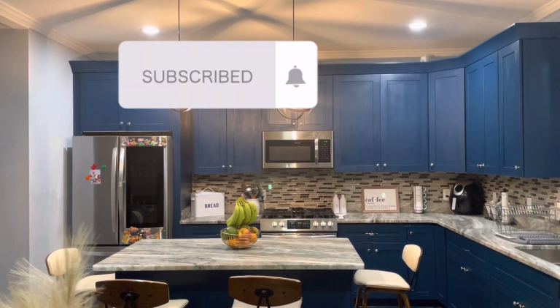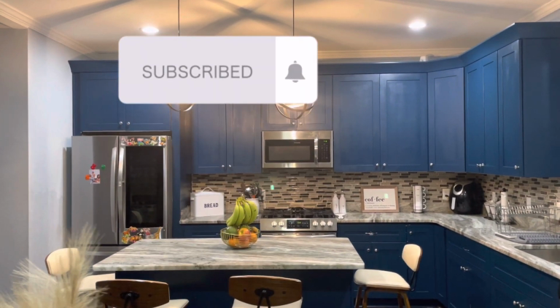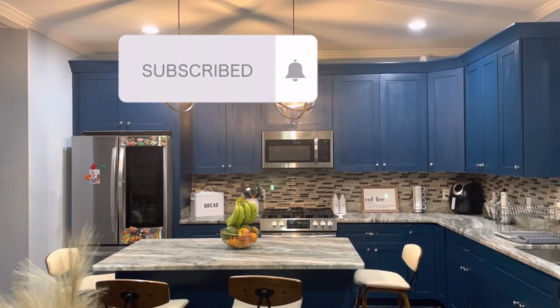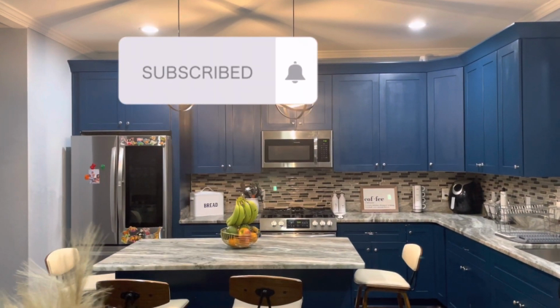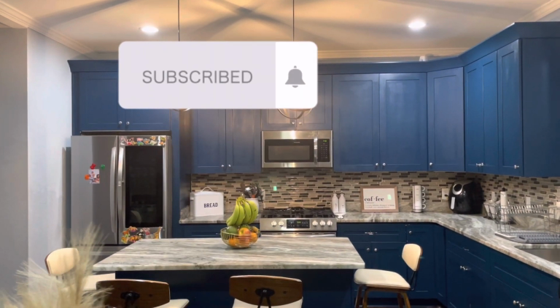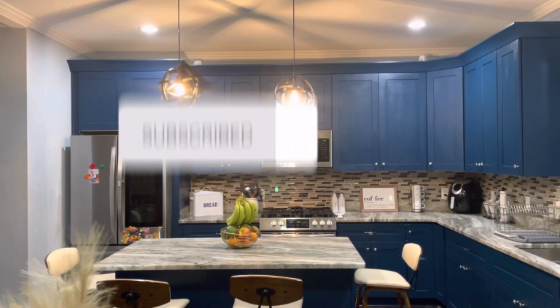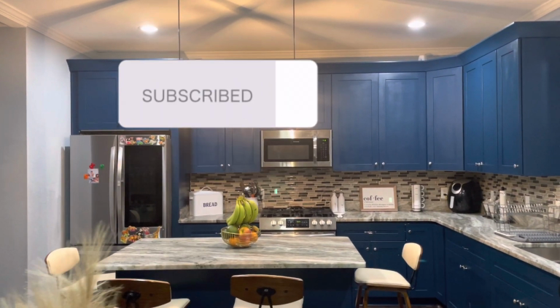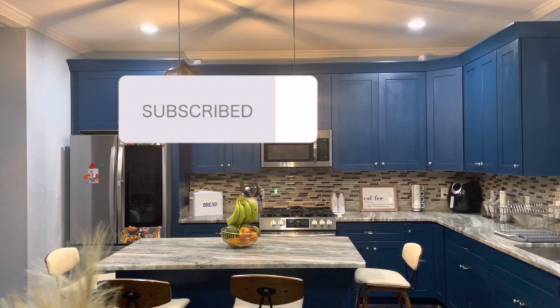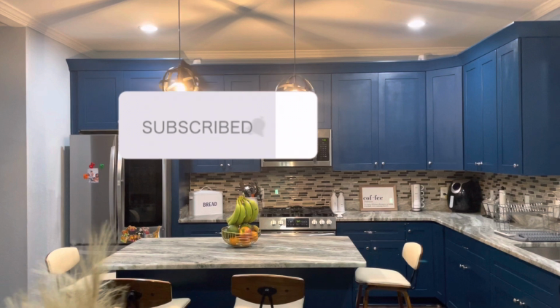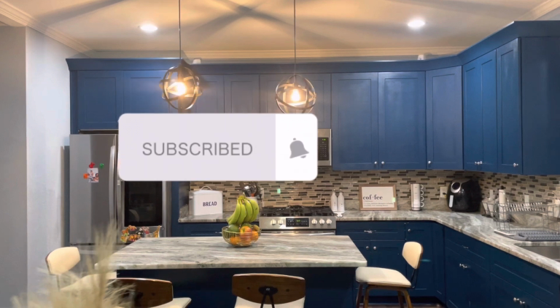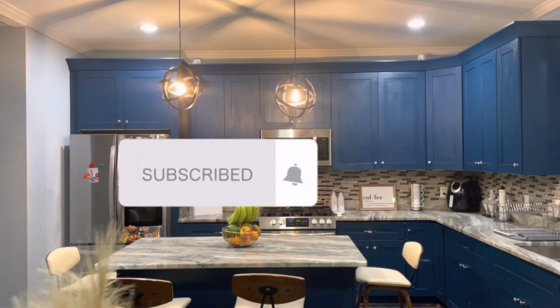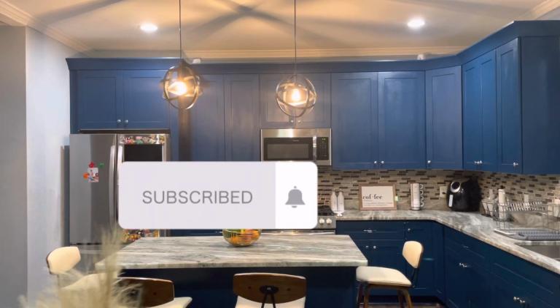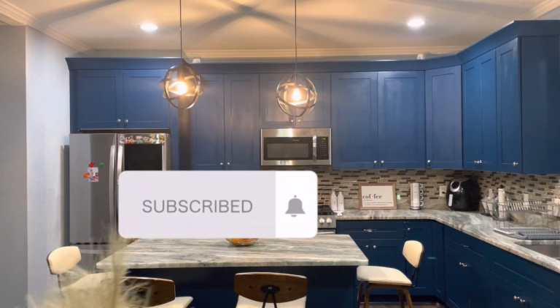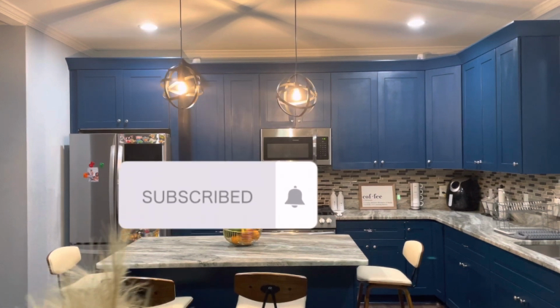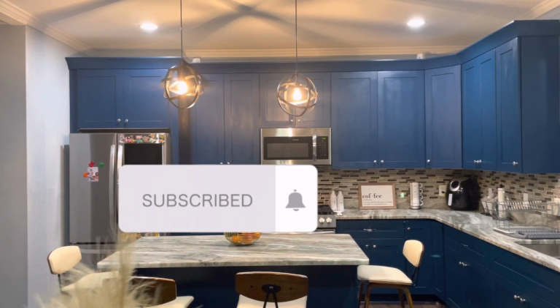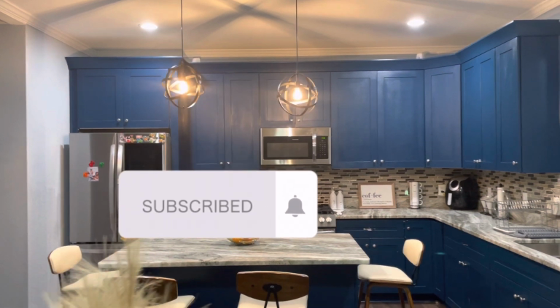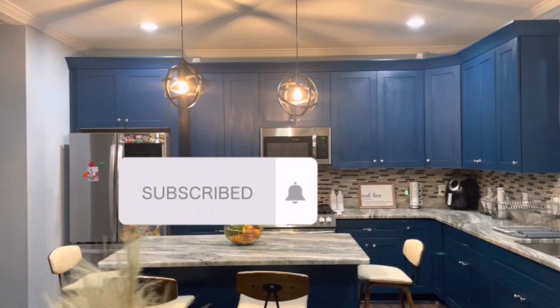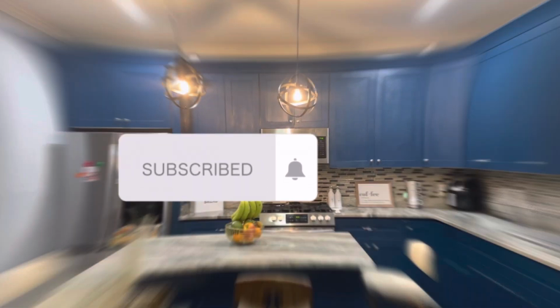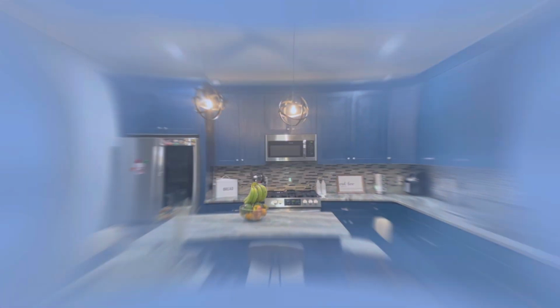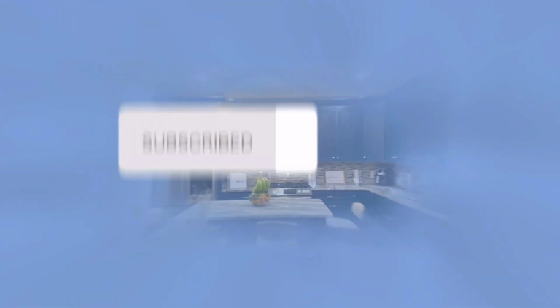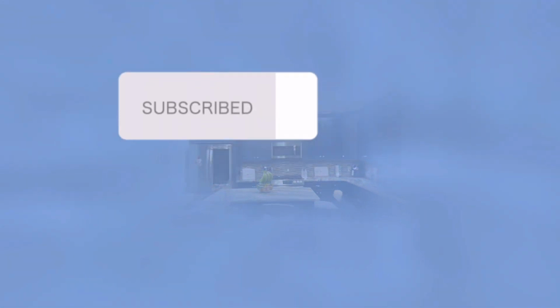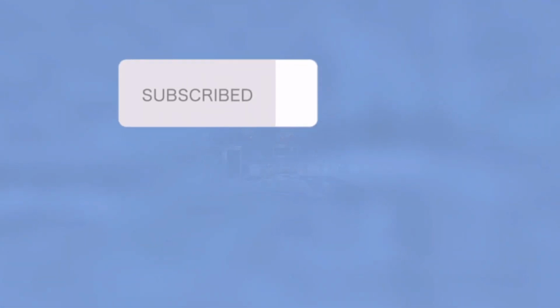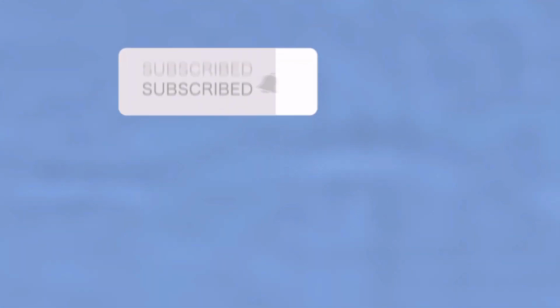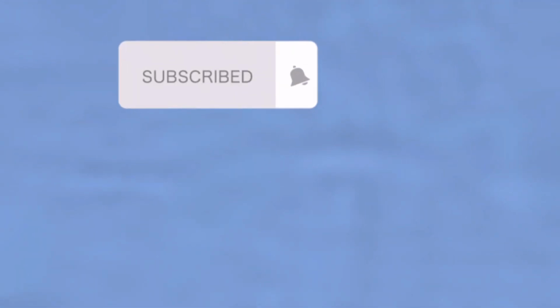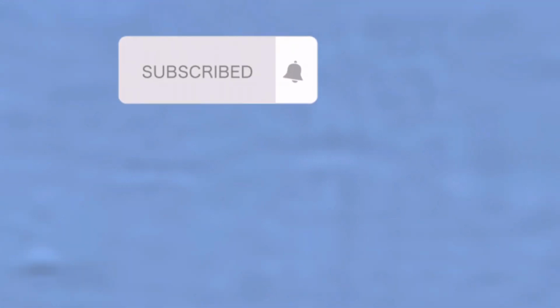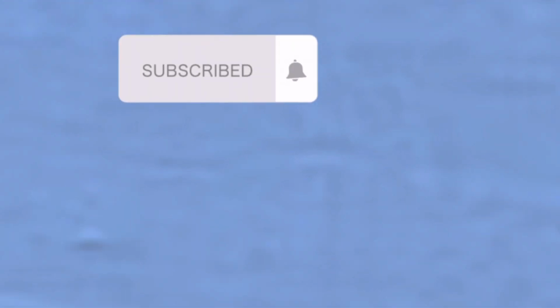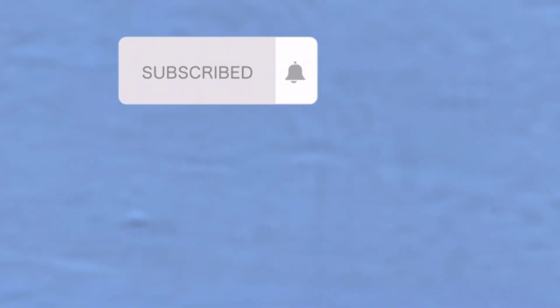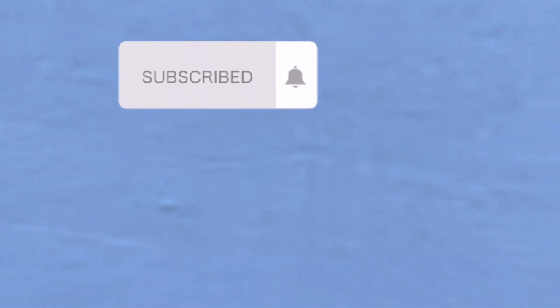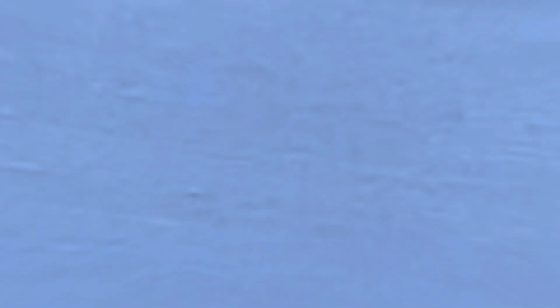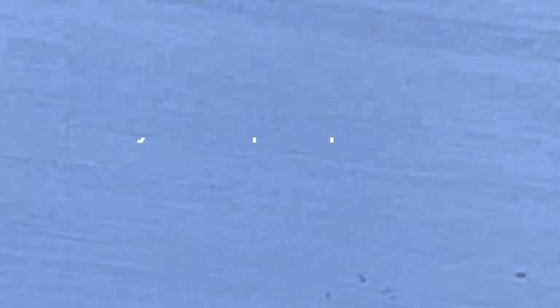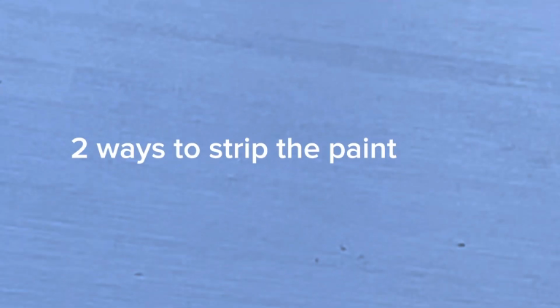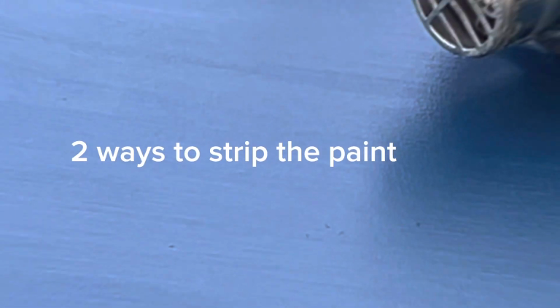Before we go on, if you have not subscribed to my channel, please go ahead and do so.